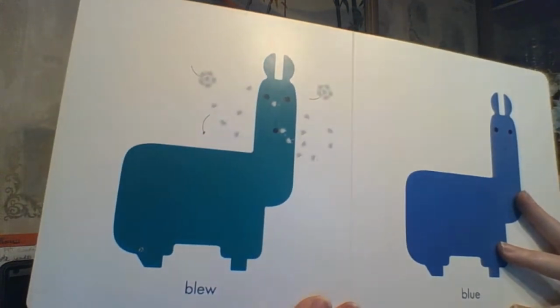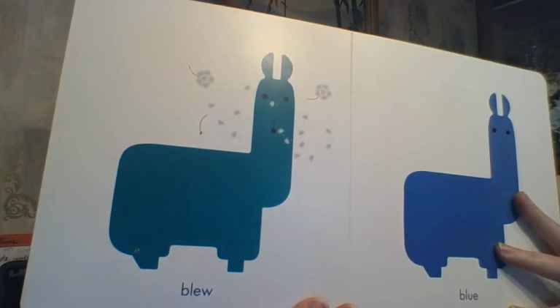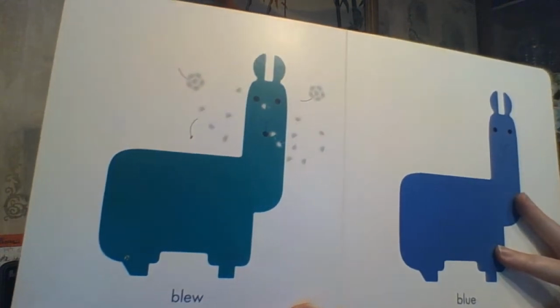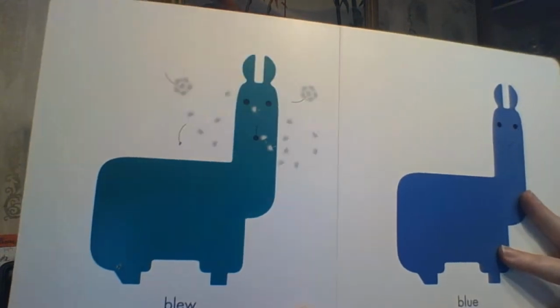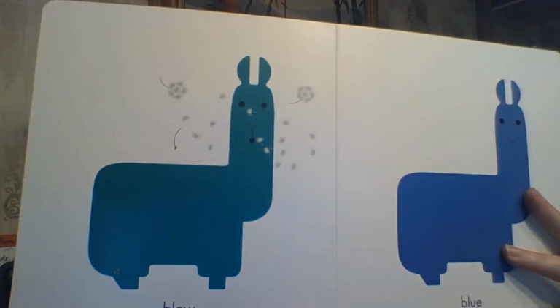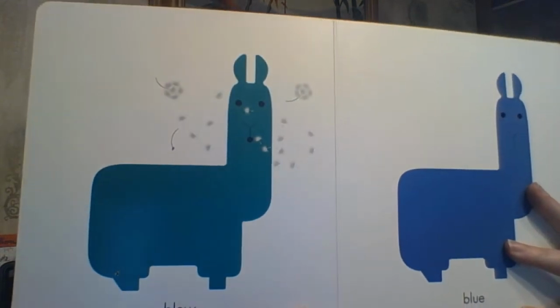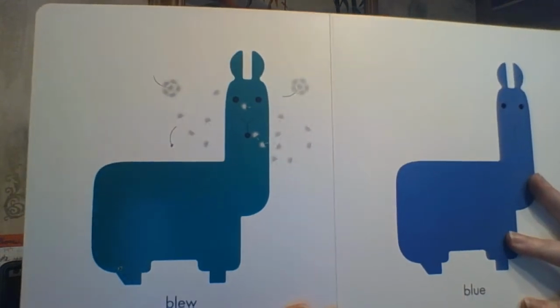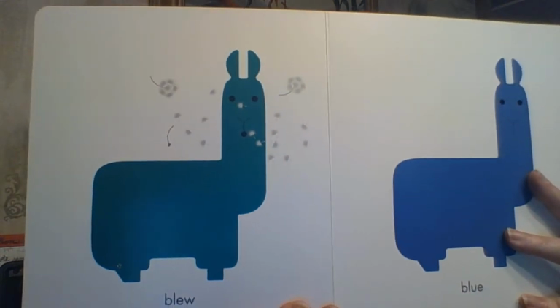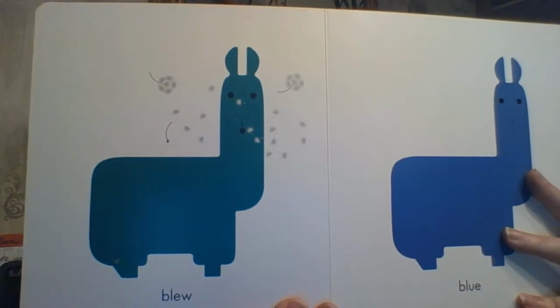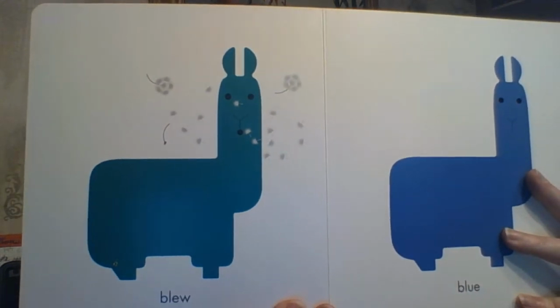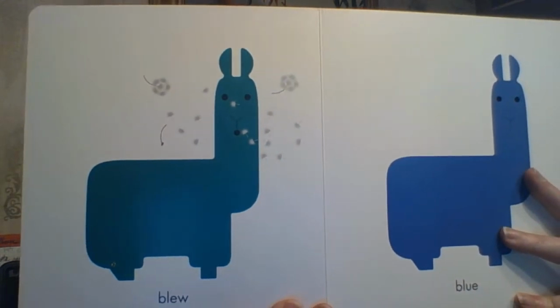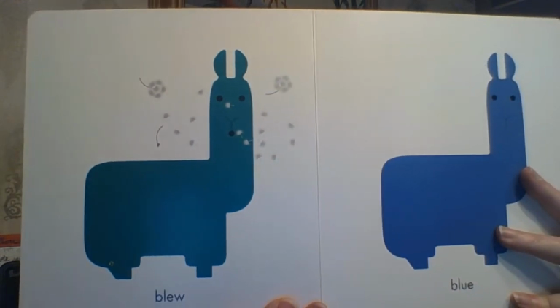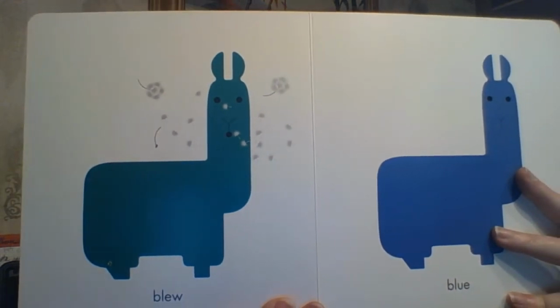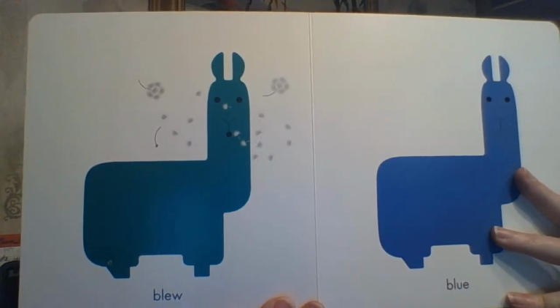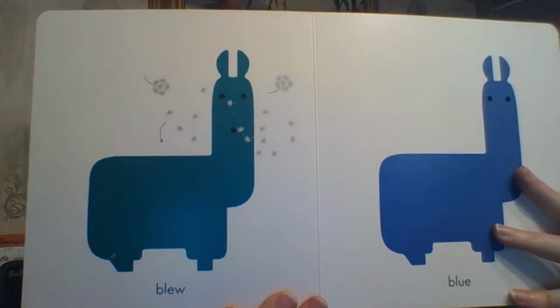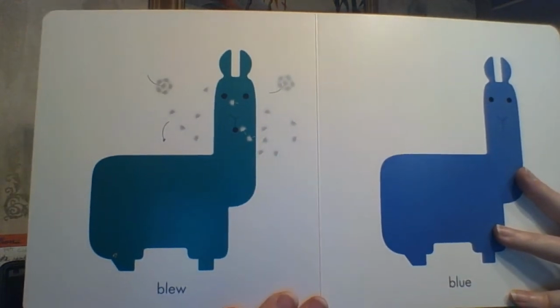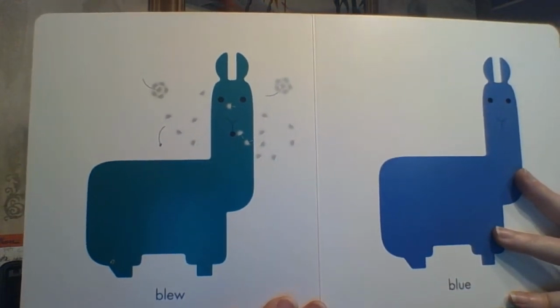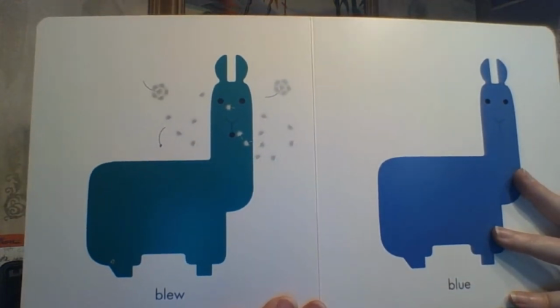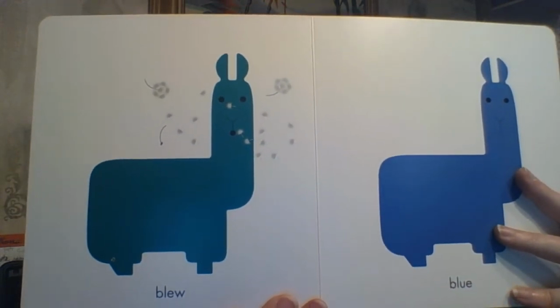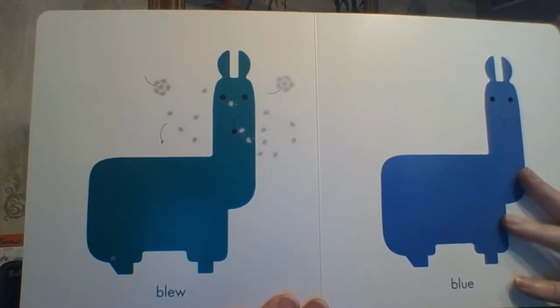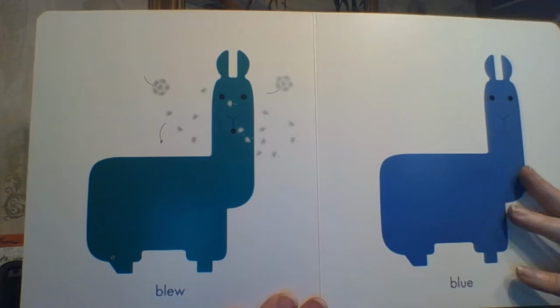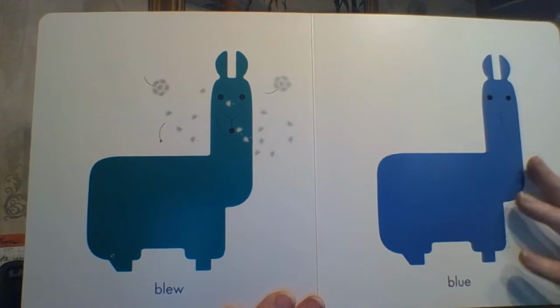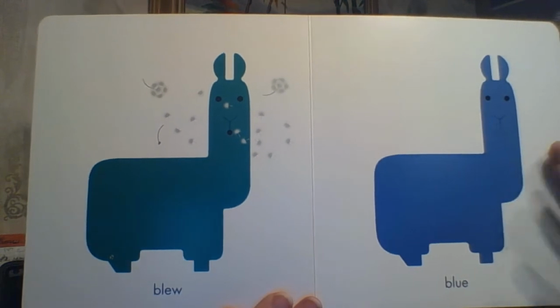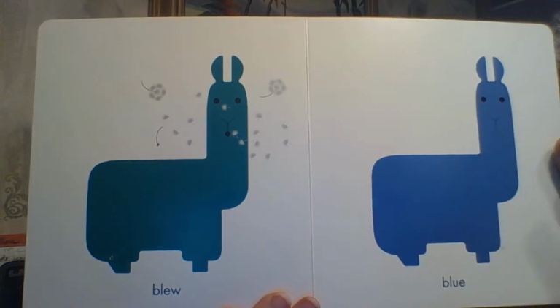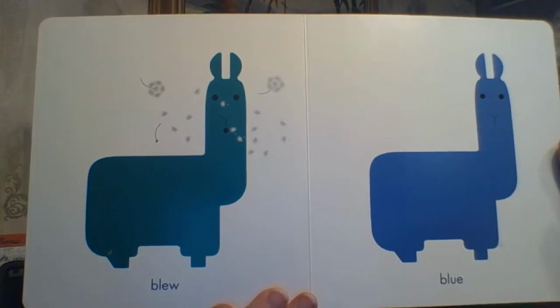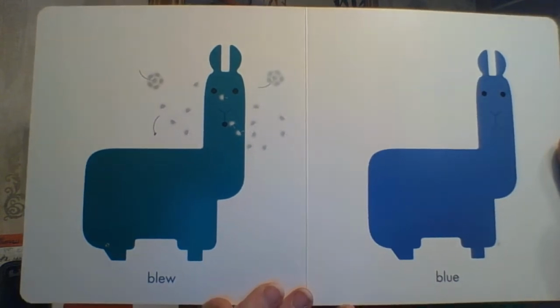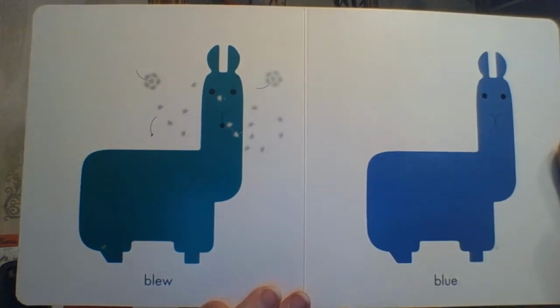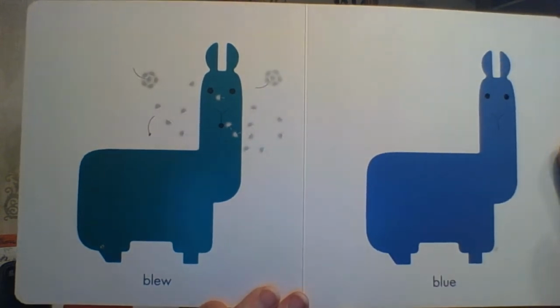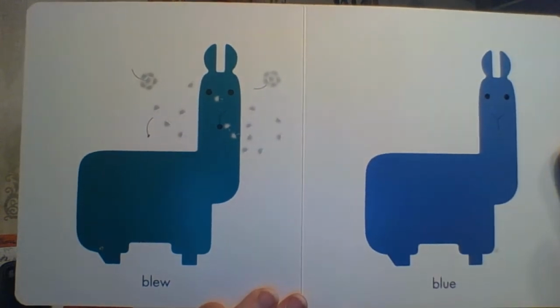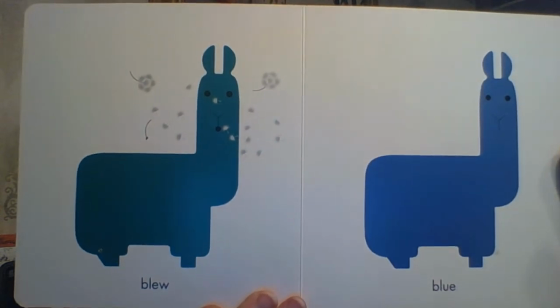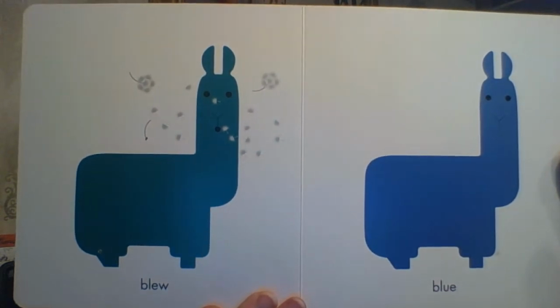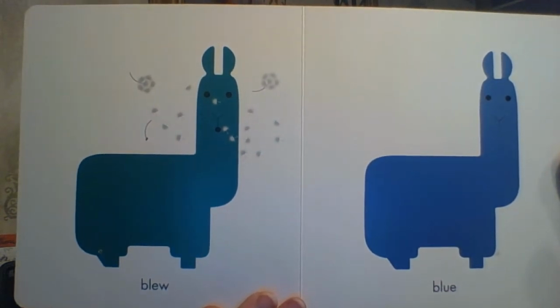Here we have BLUE. Yes, I'm Blue the Dandelion — B-L-E-W. And there's BLUE the color.